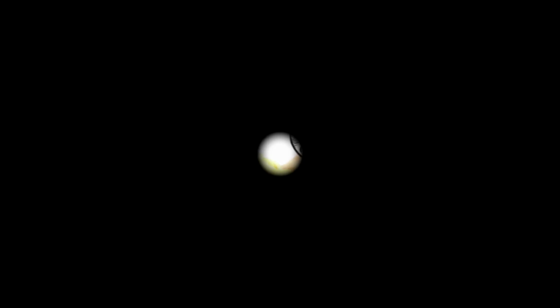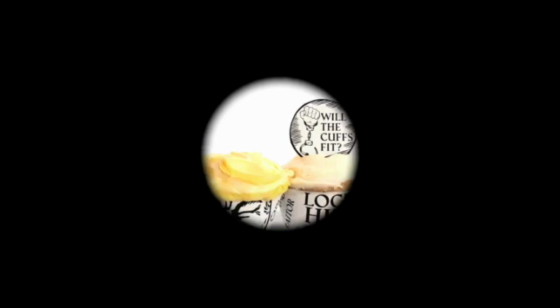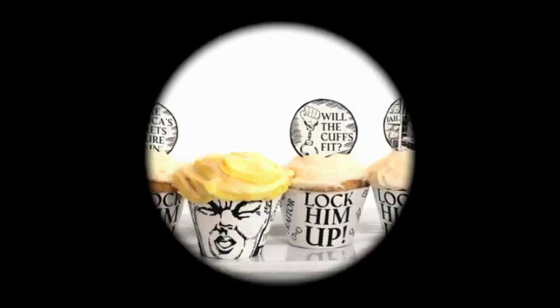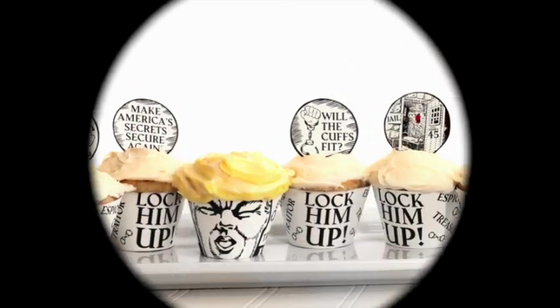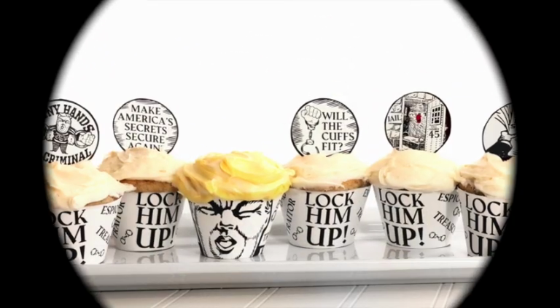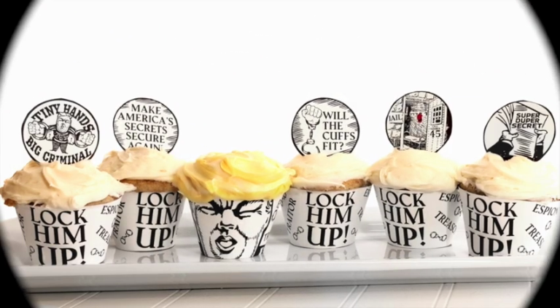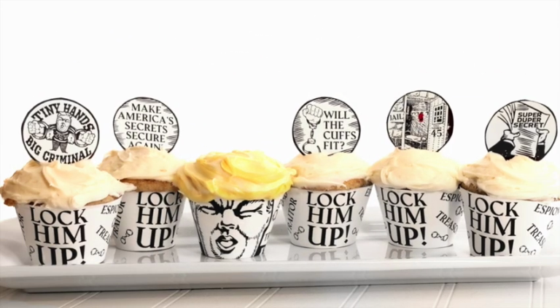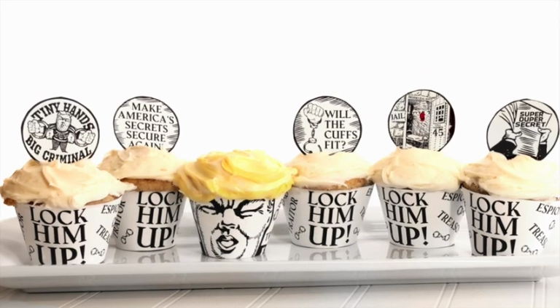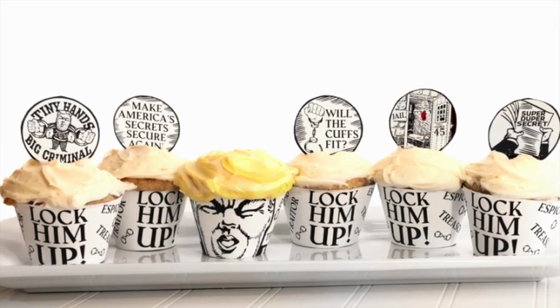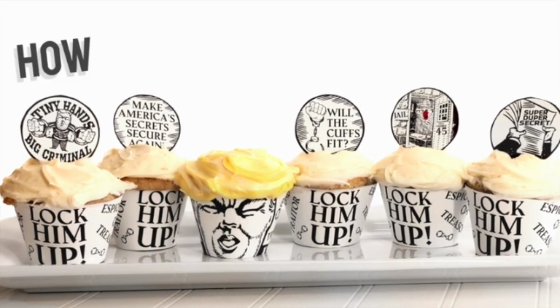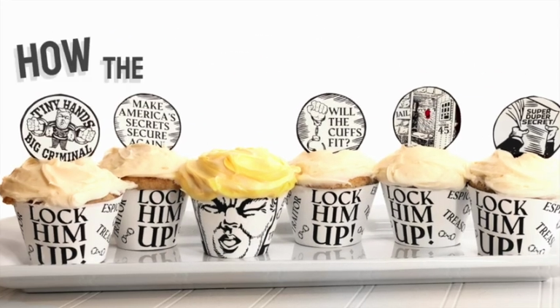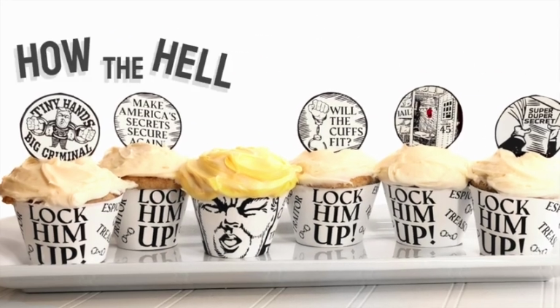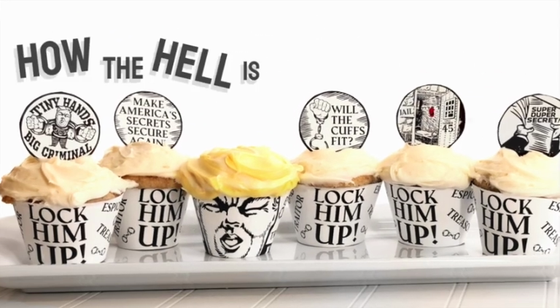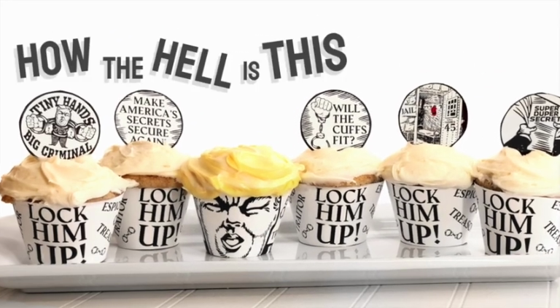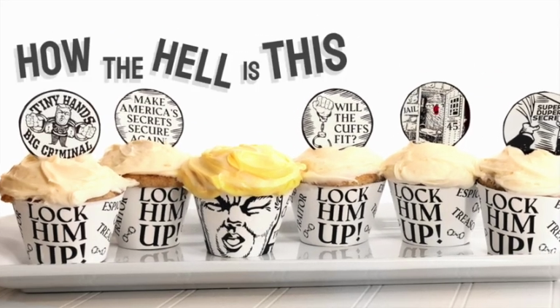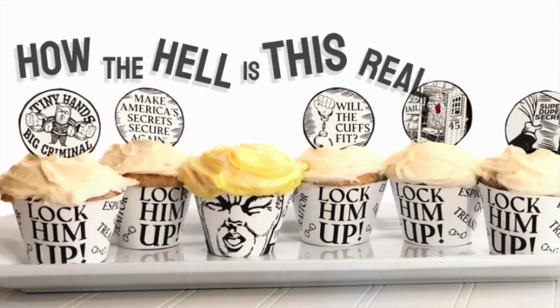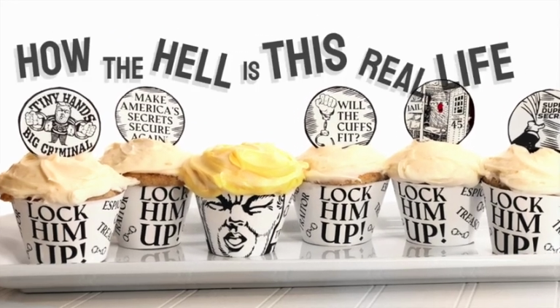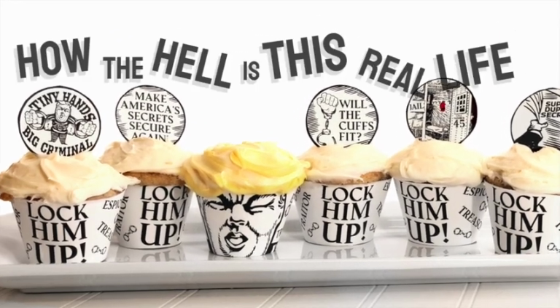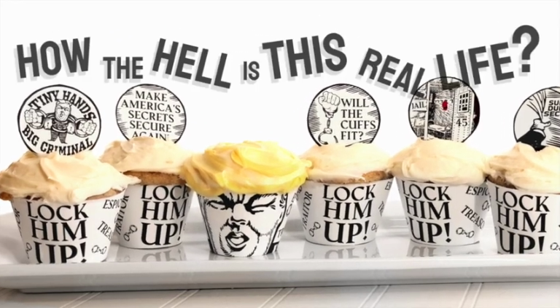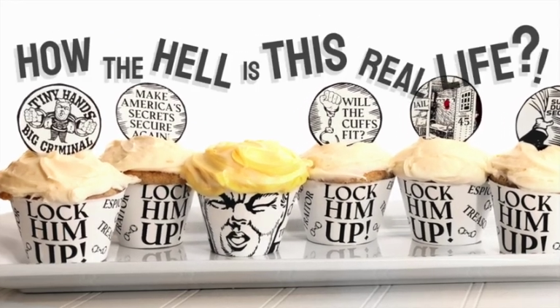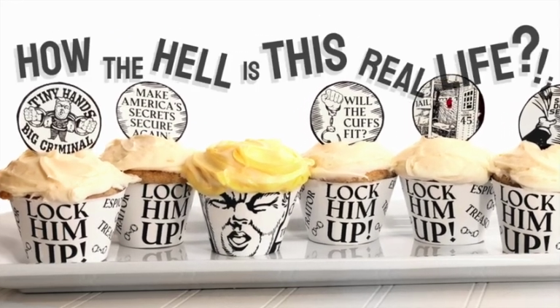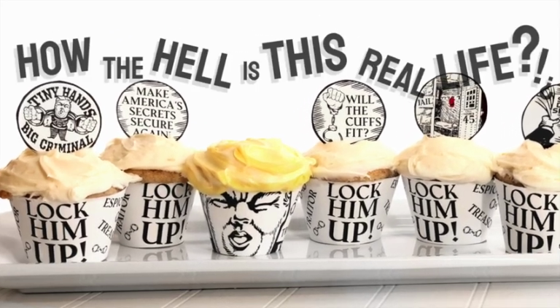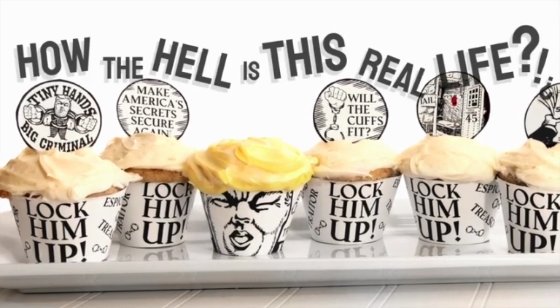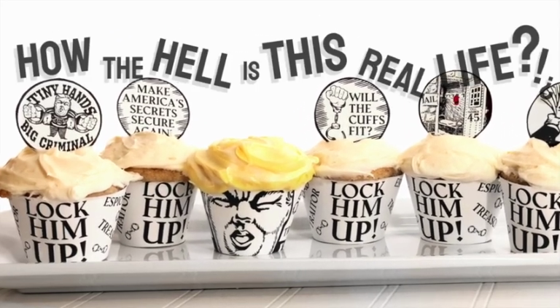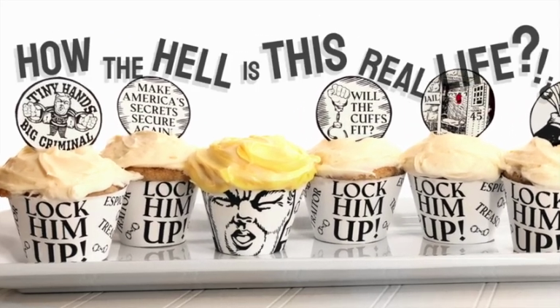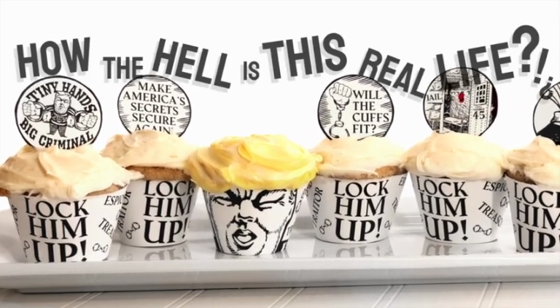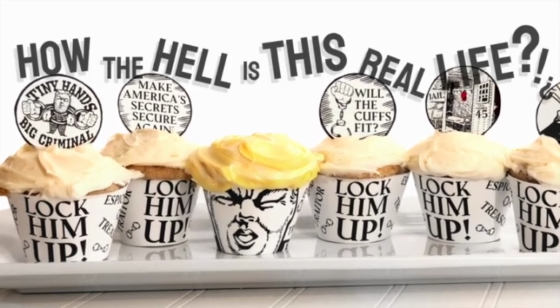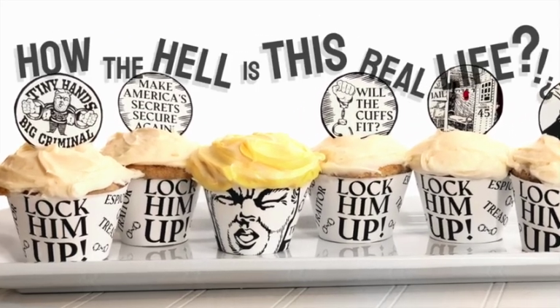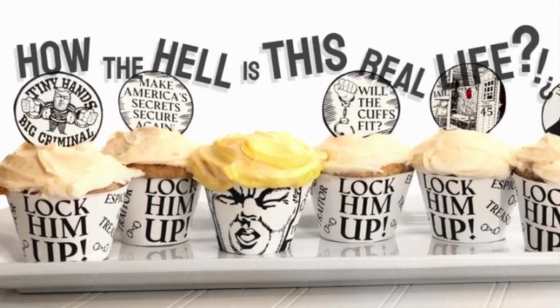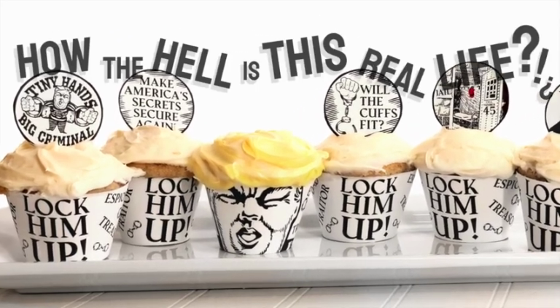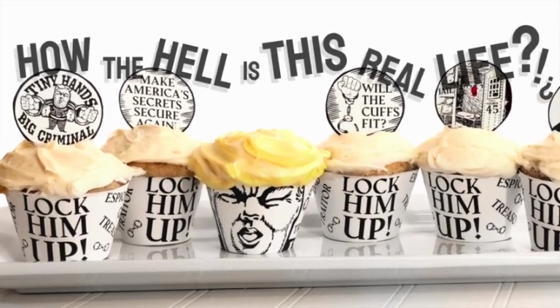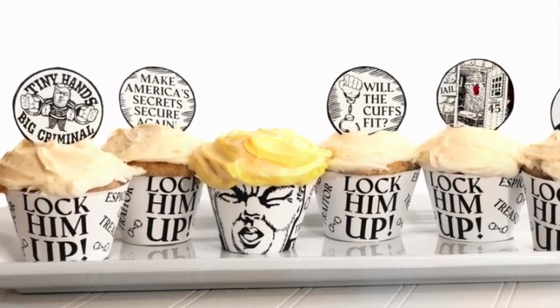On this episode of How the Hell Is This Real Life? We're making cupcakes.